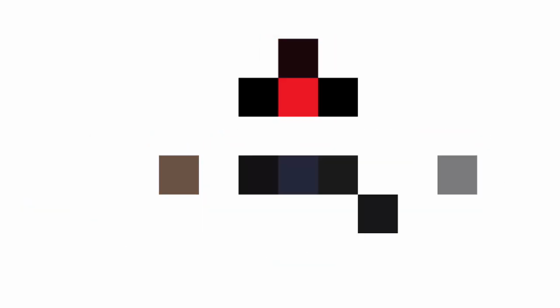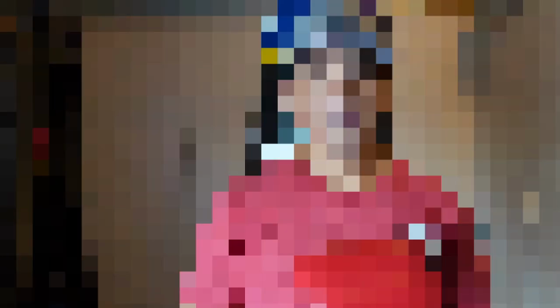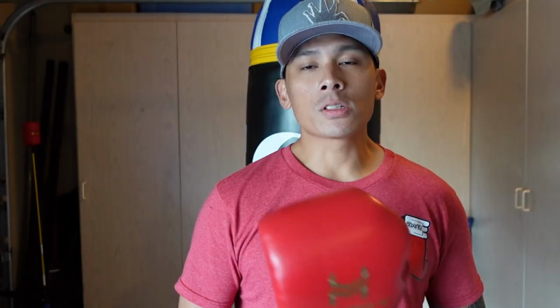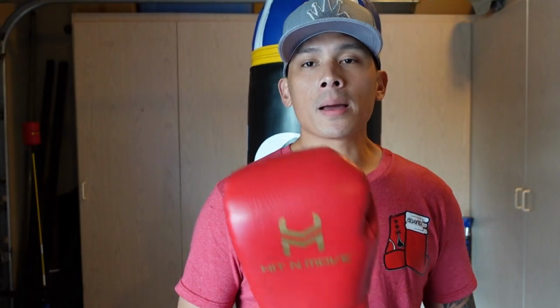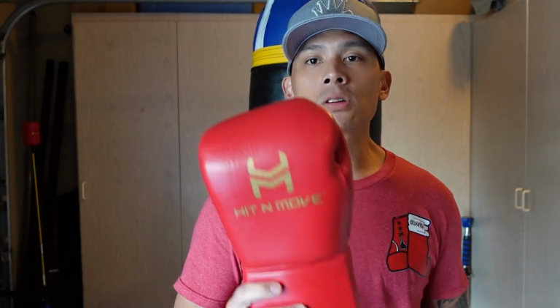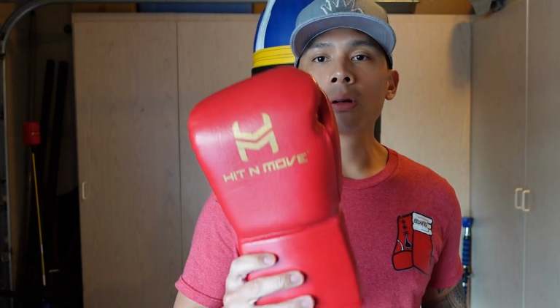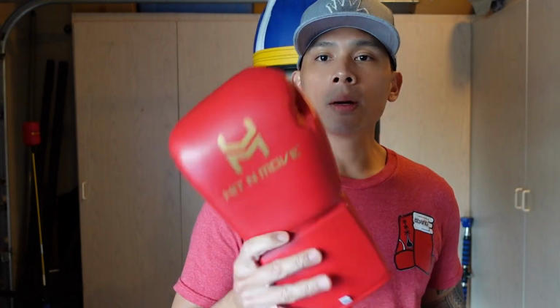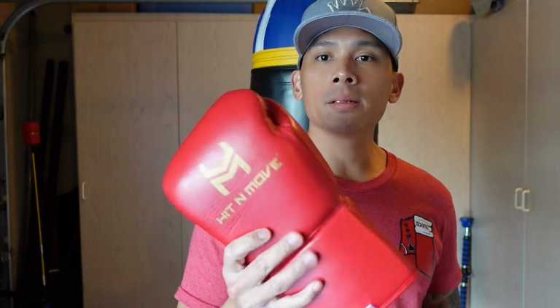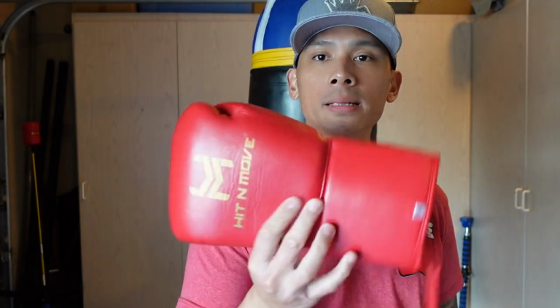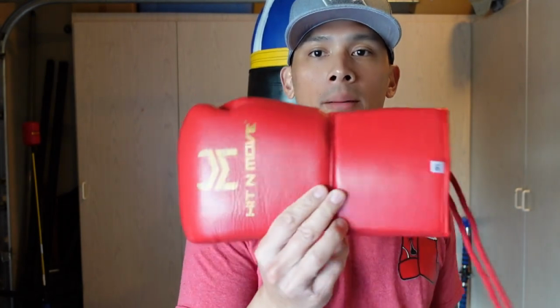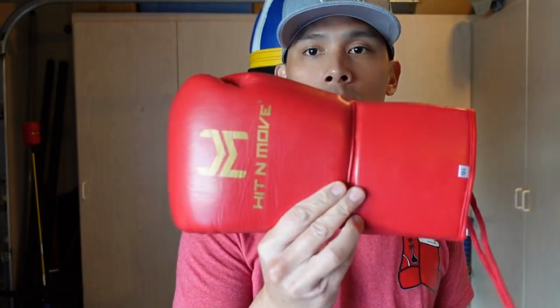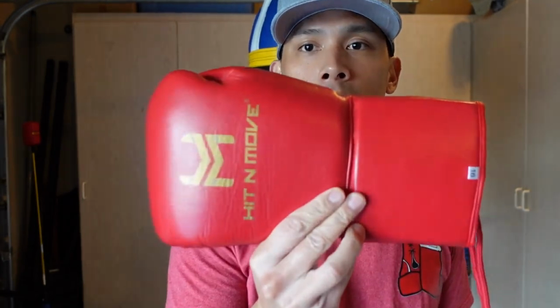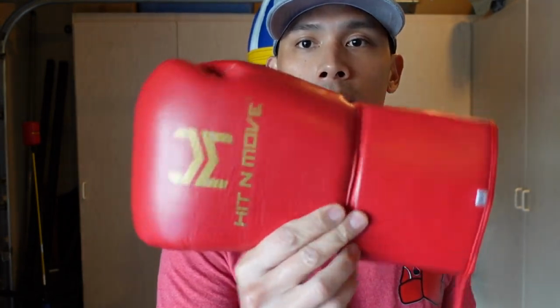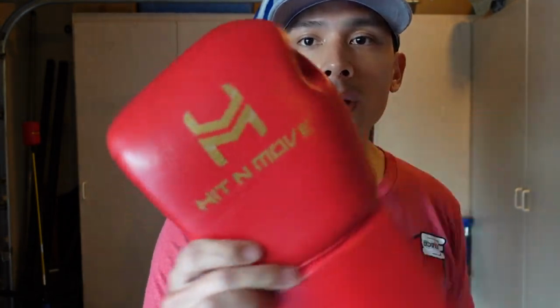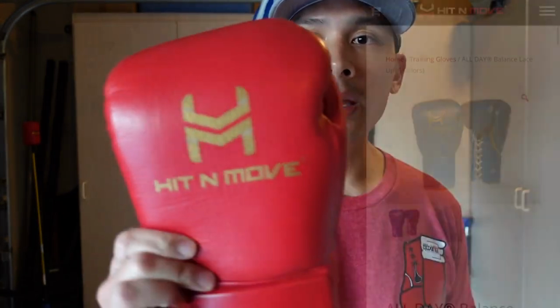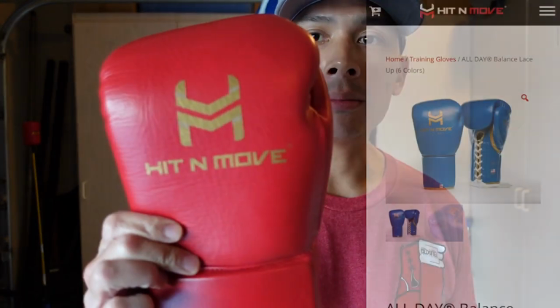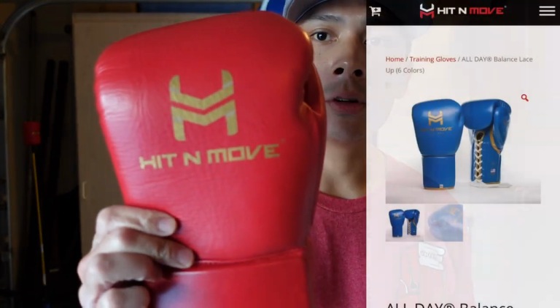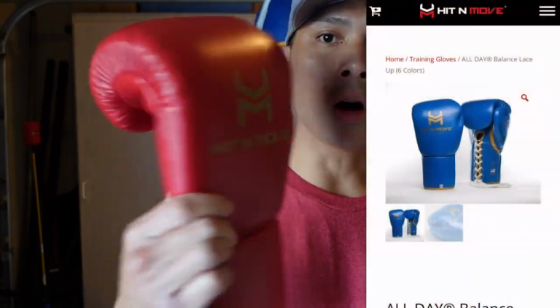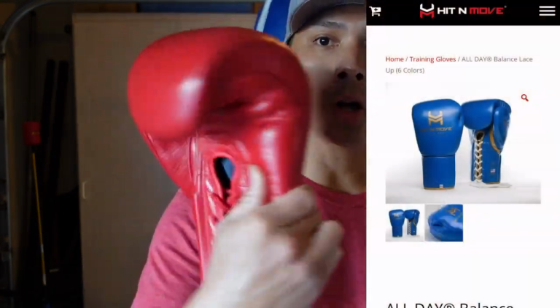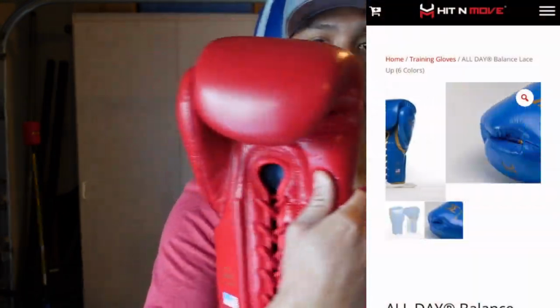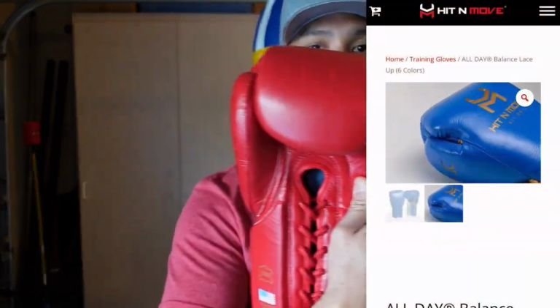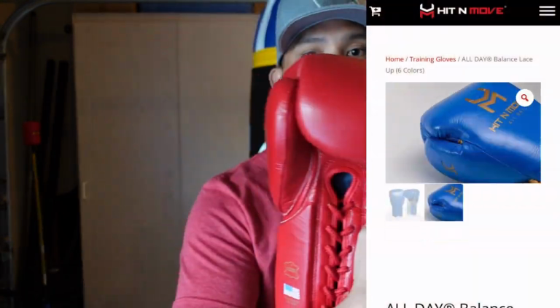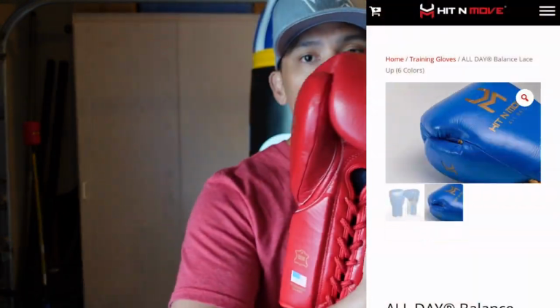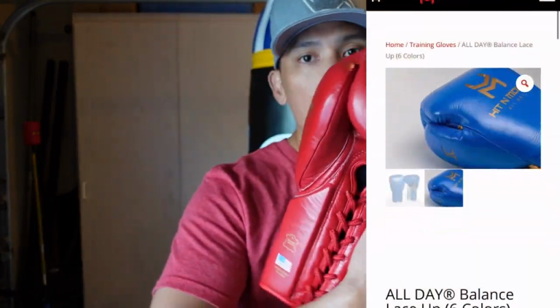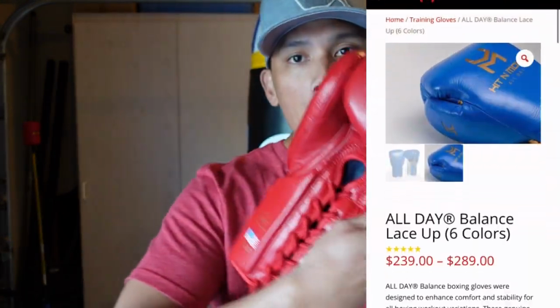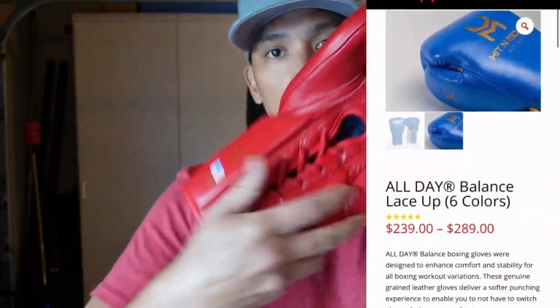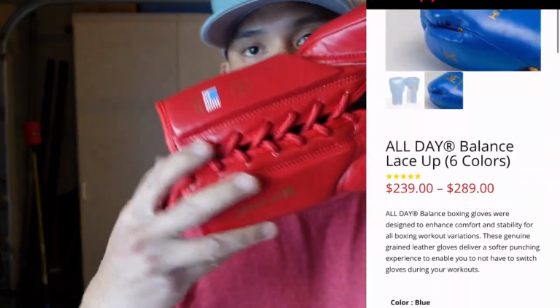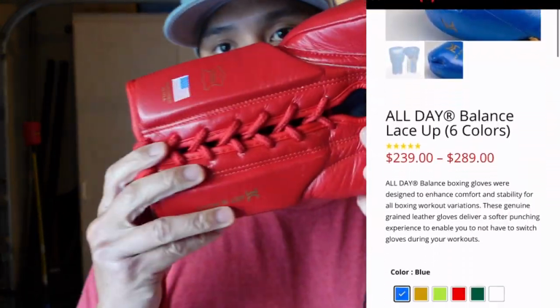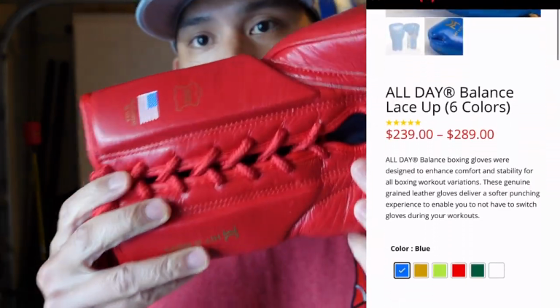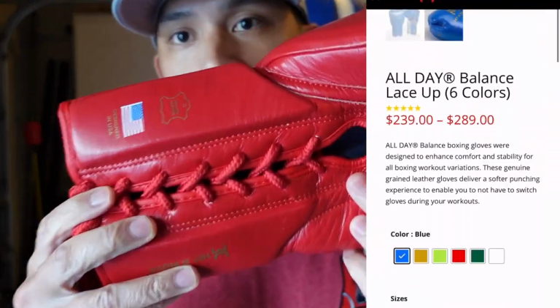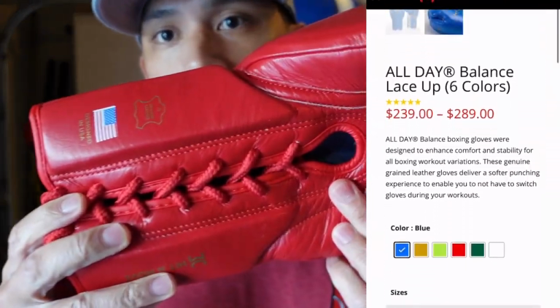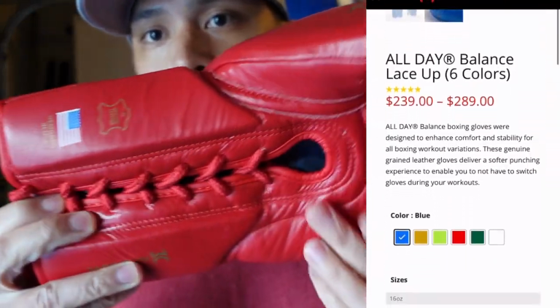Hey, what's up guys, Carlo here and today I'm doing a review on the Hit and Move All Day Balance Boxing Gloves.